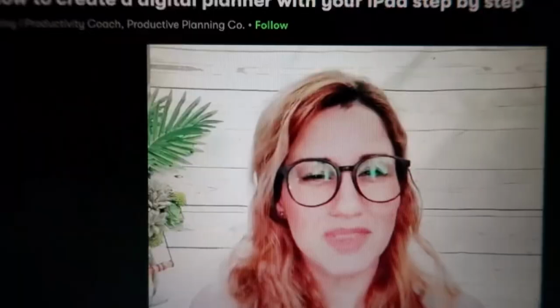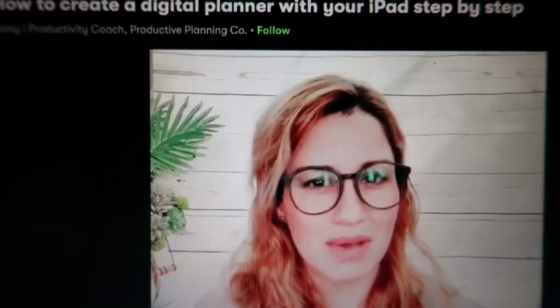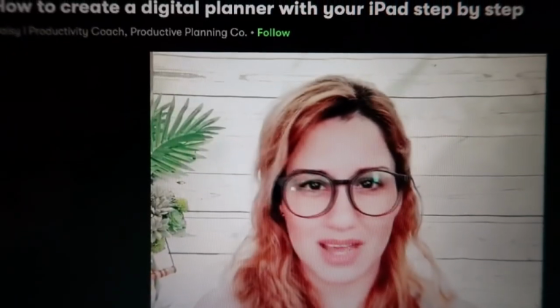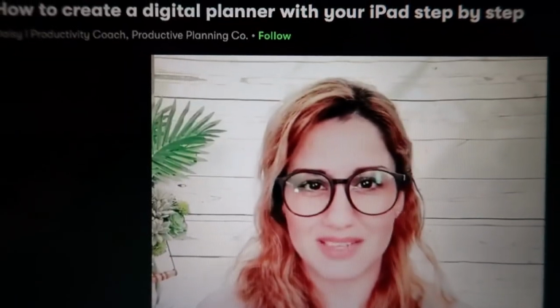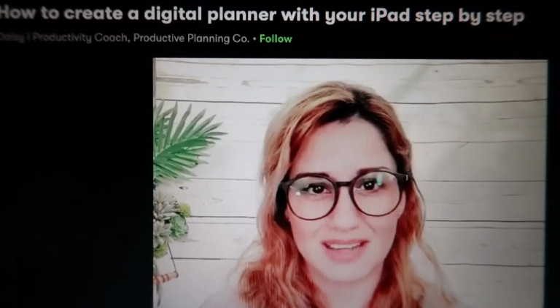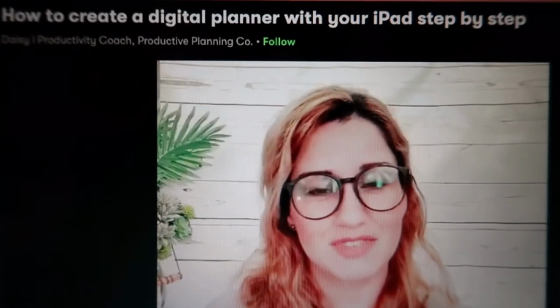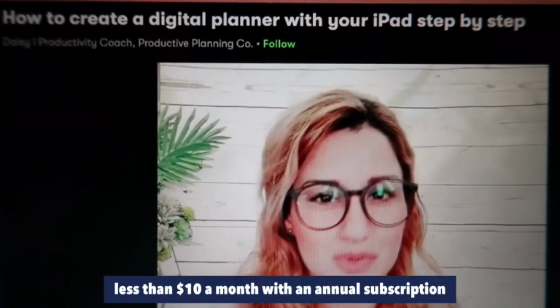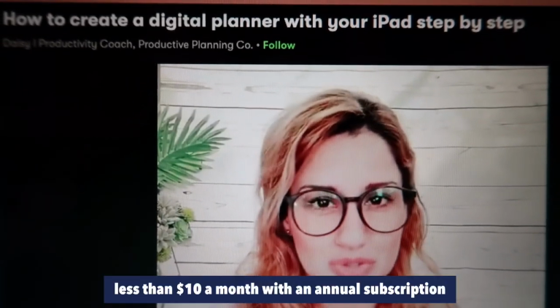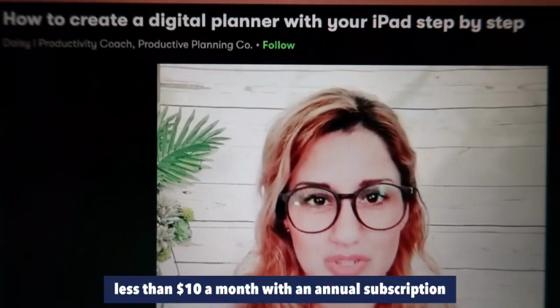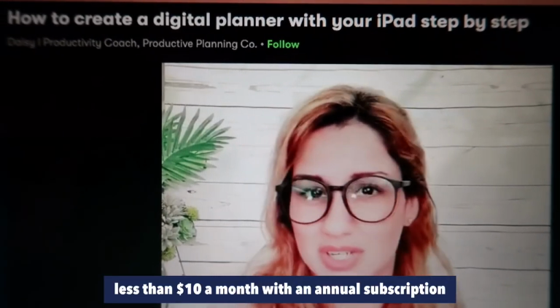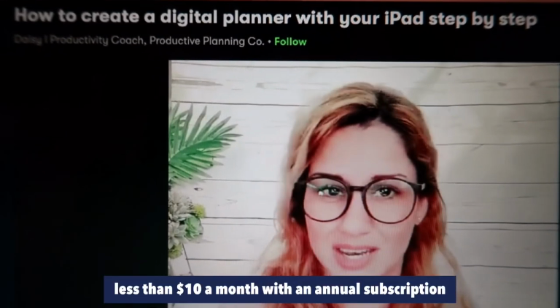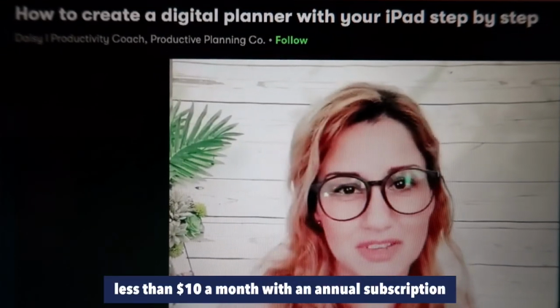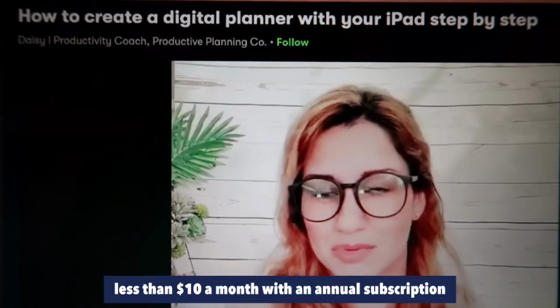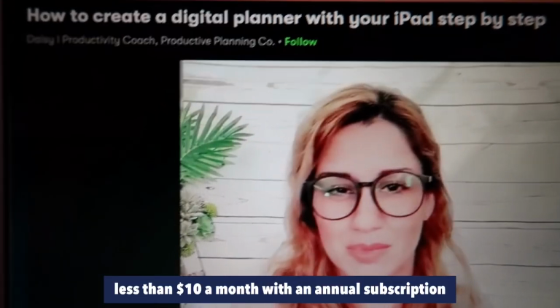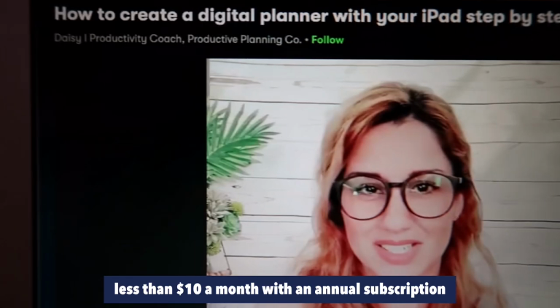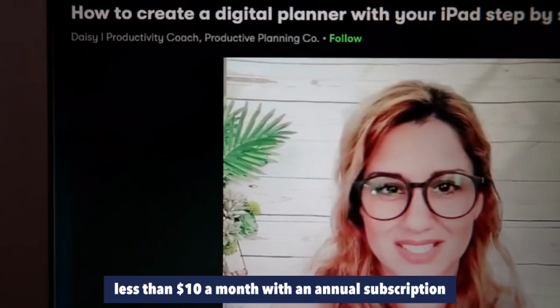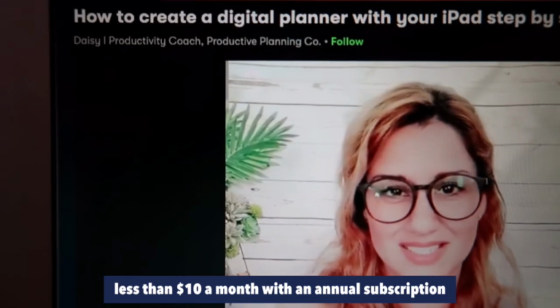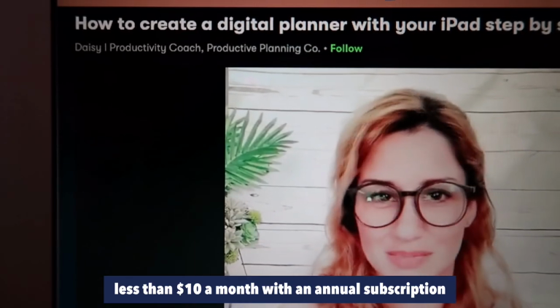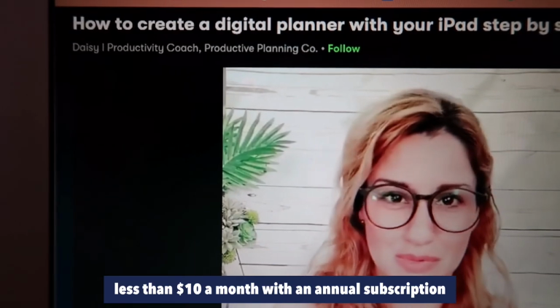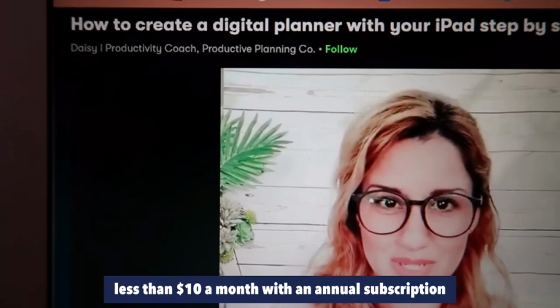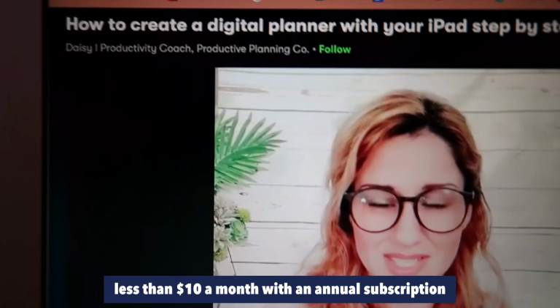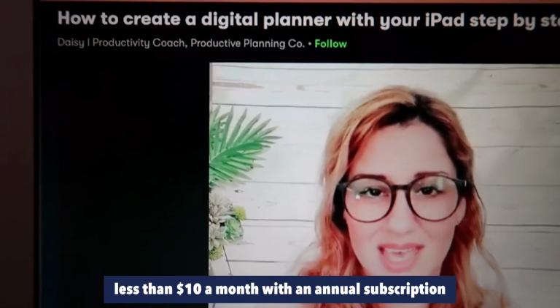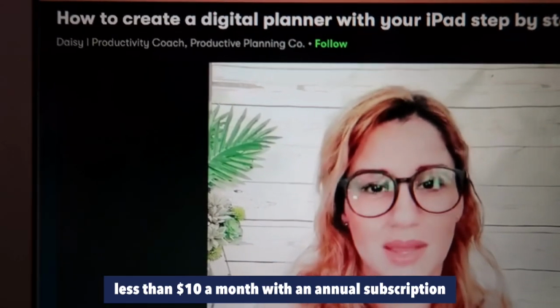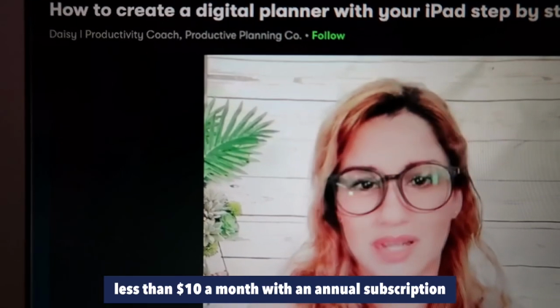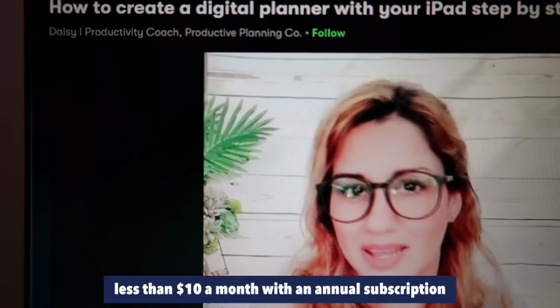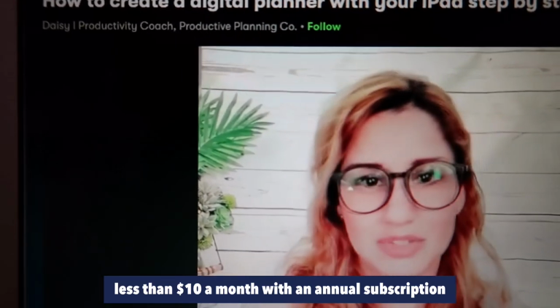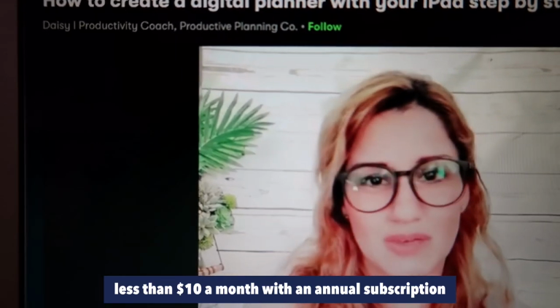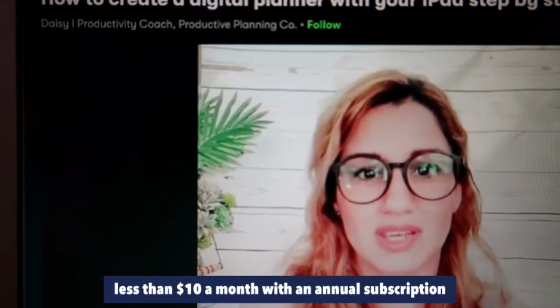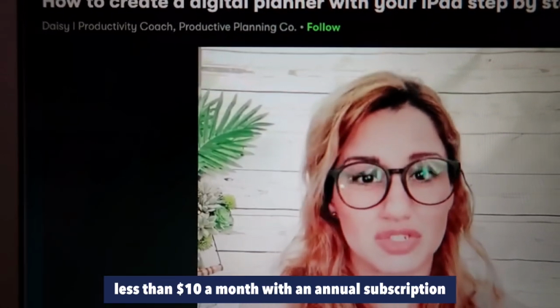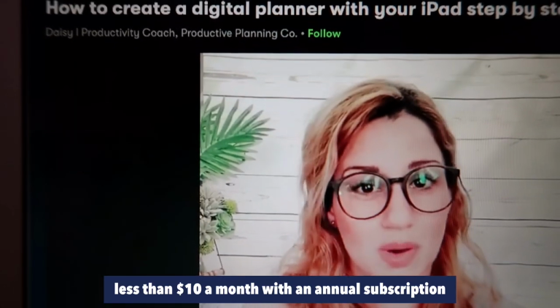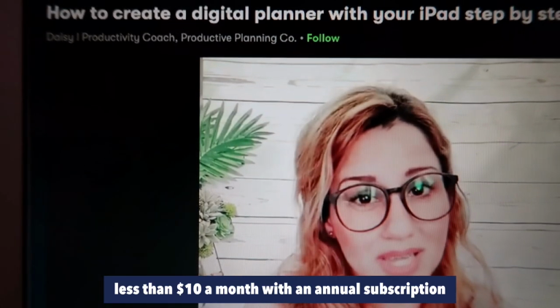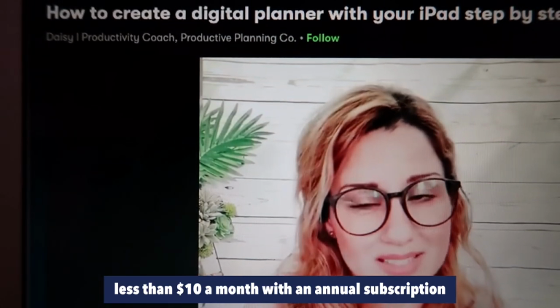Something about having that physical journal that you can kind of flip through the pages and see your memories and plan and do everything in just a small place.